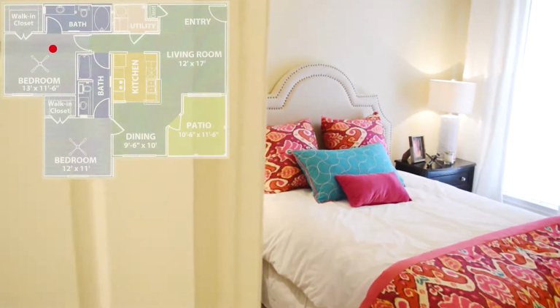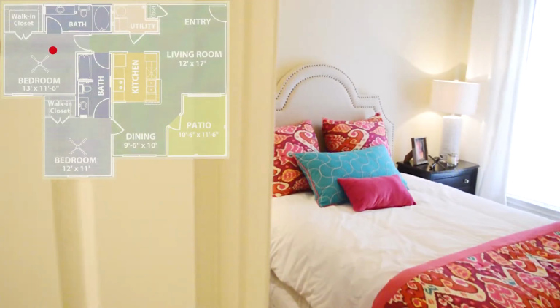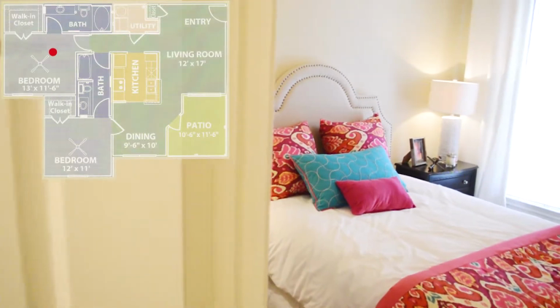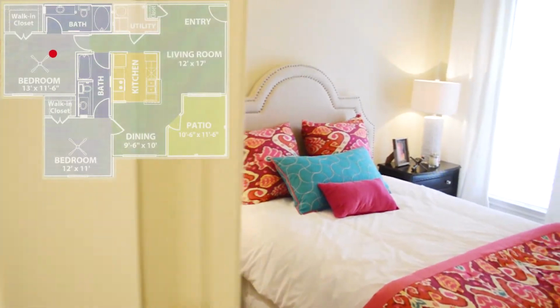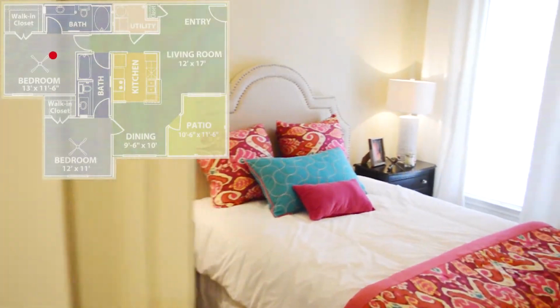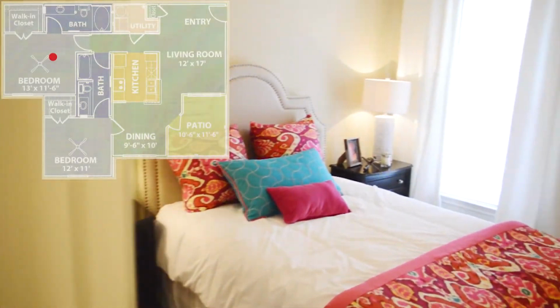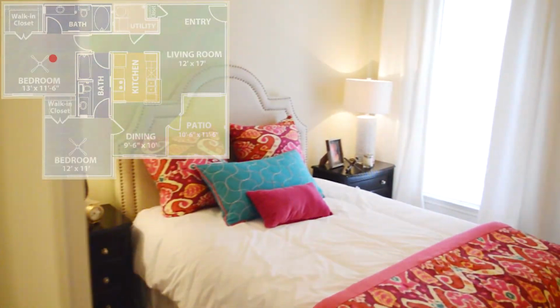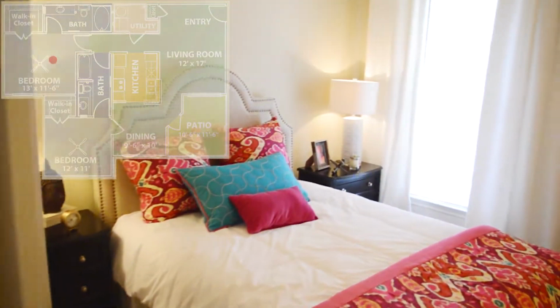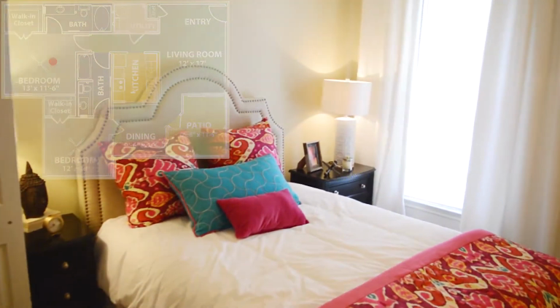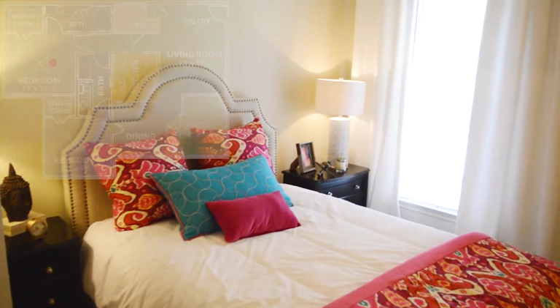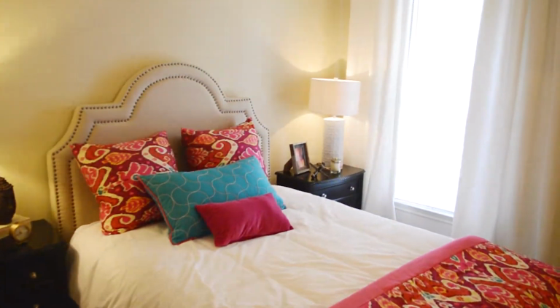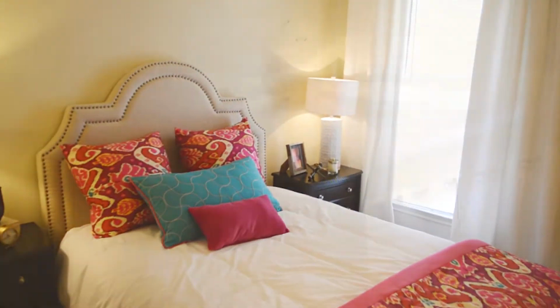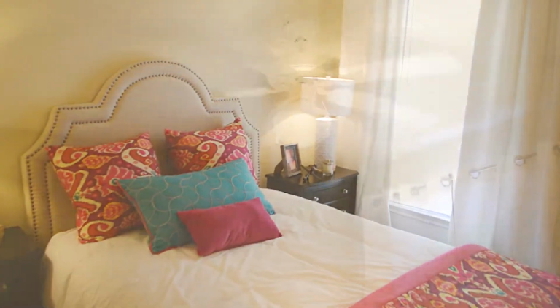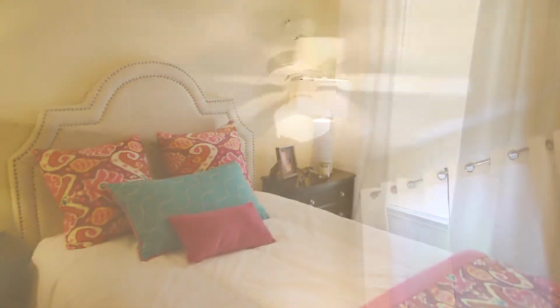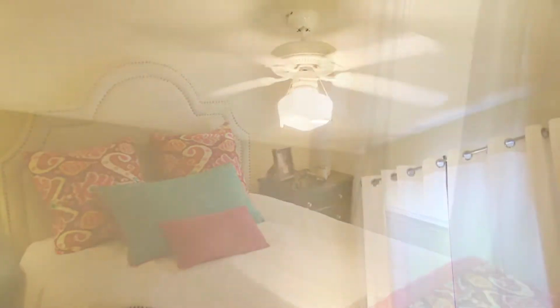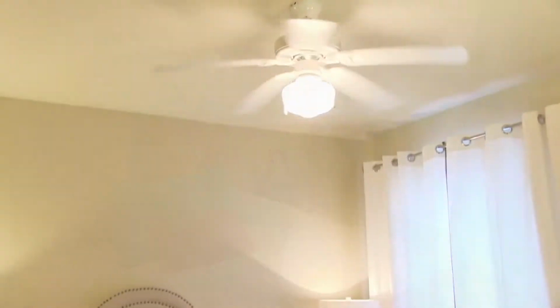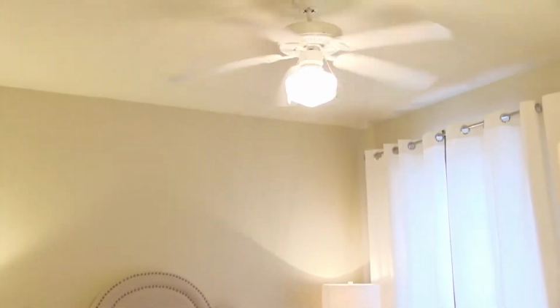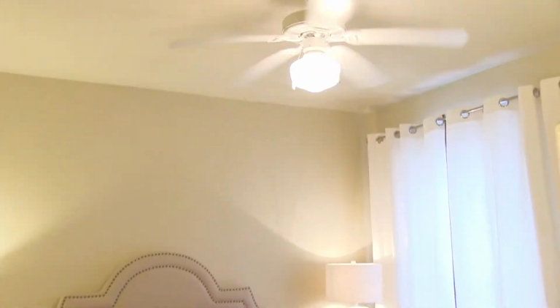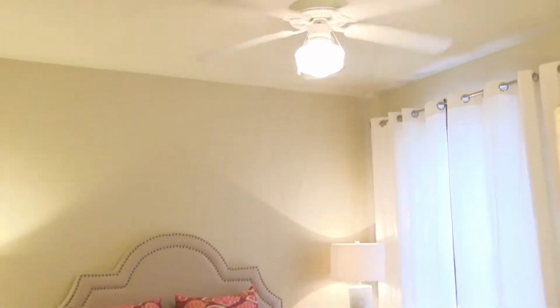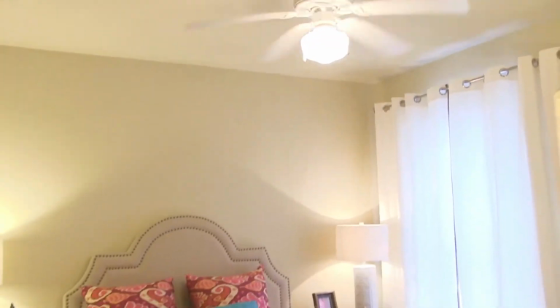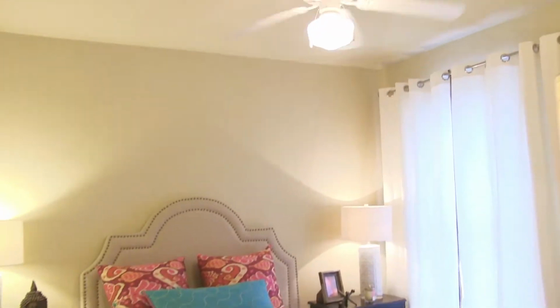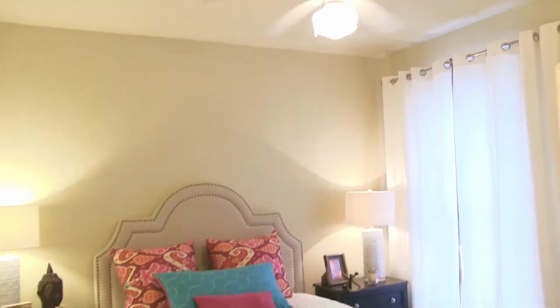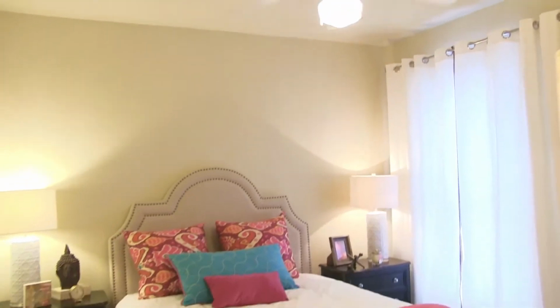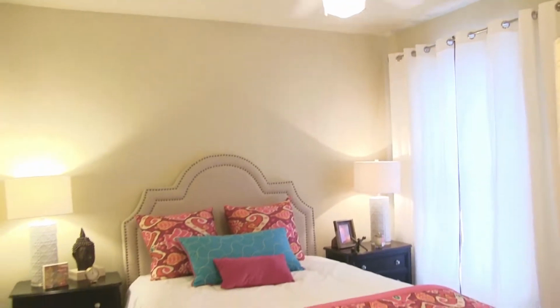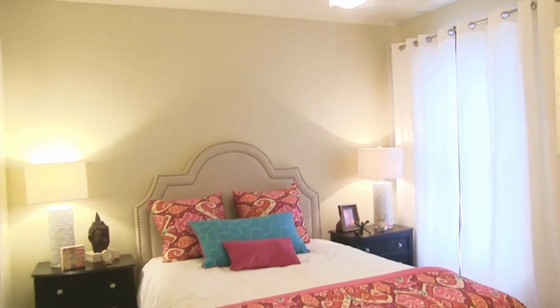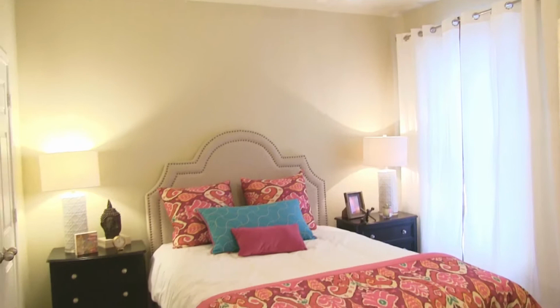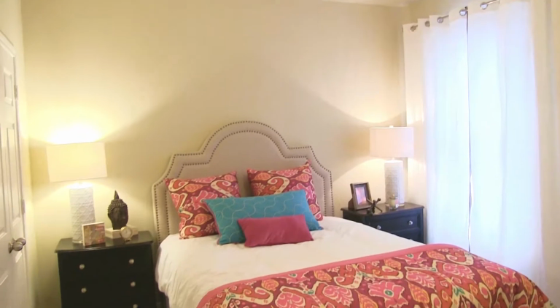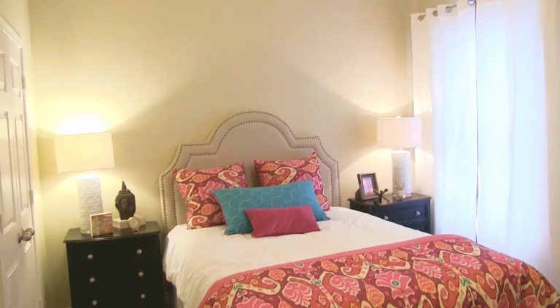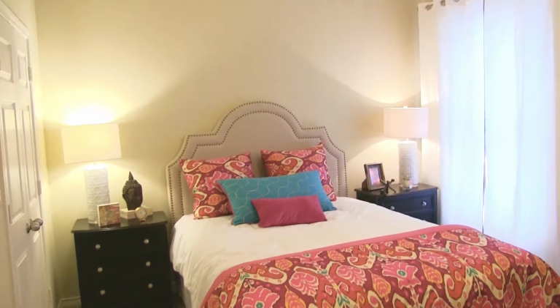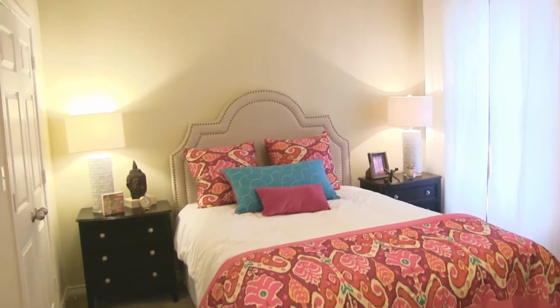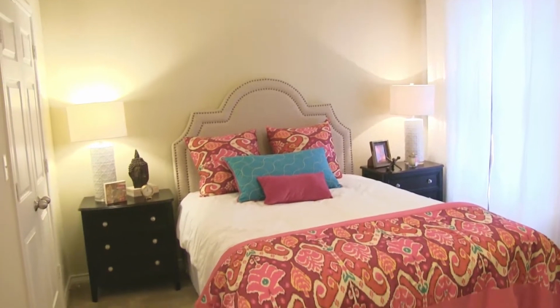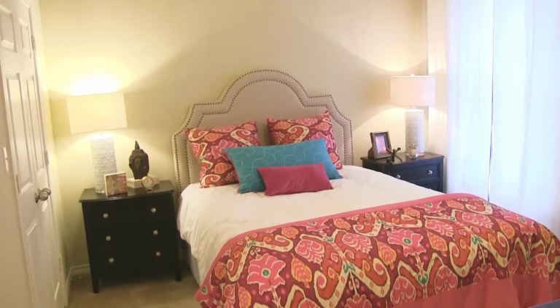Moving into the master bedroom, we experience spaciousness enhanced with a large walk-in closet.